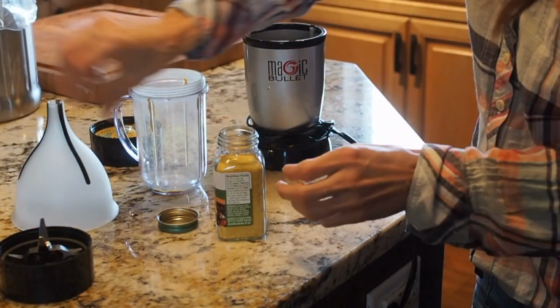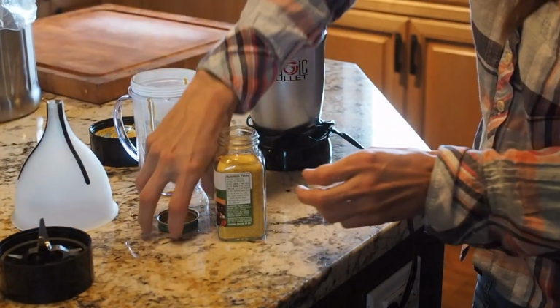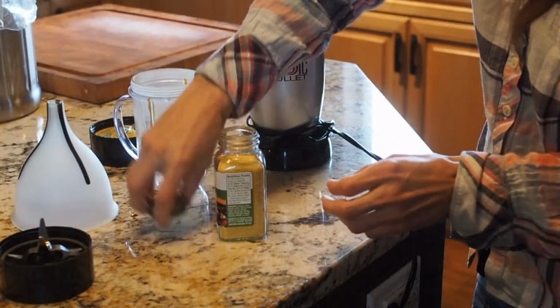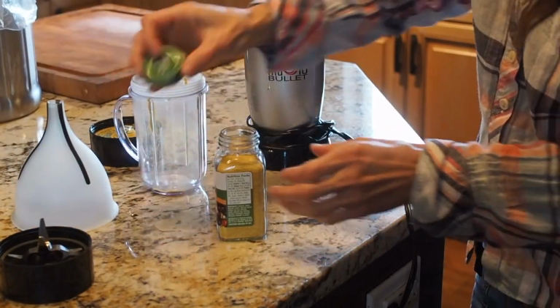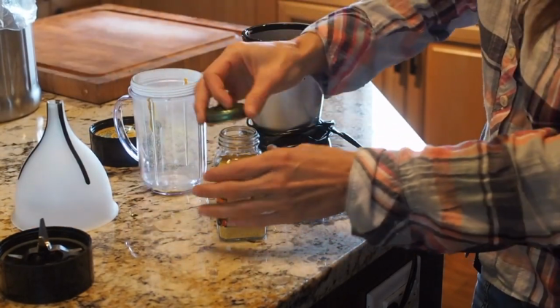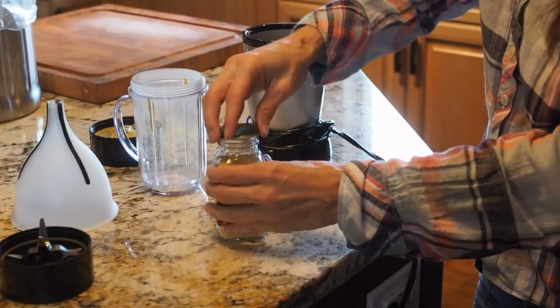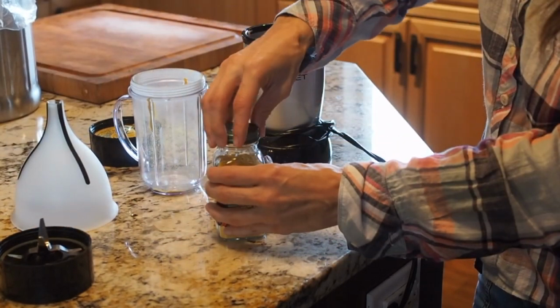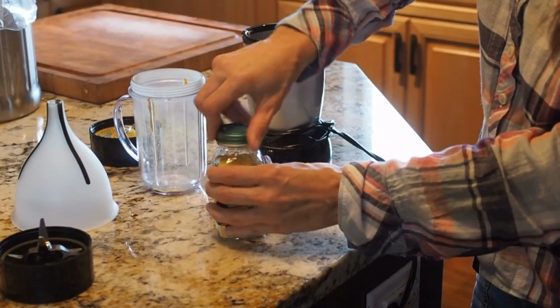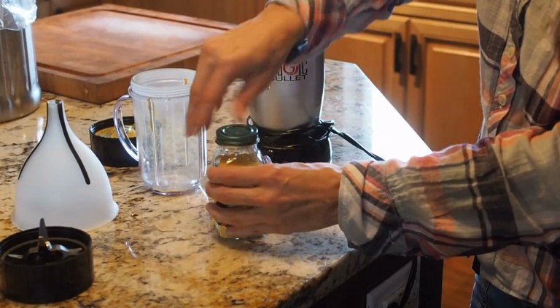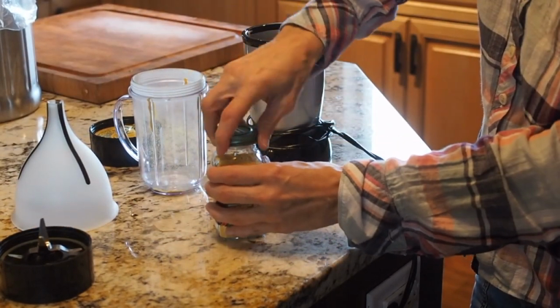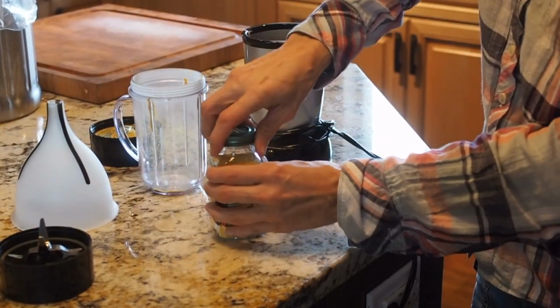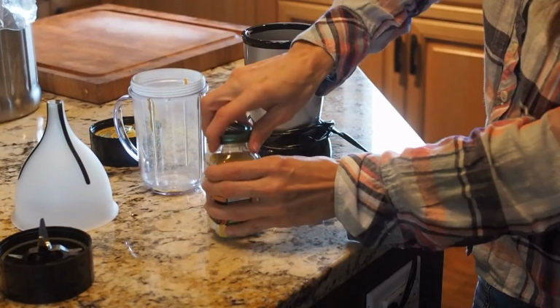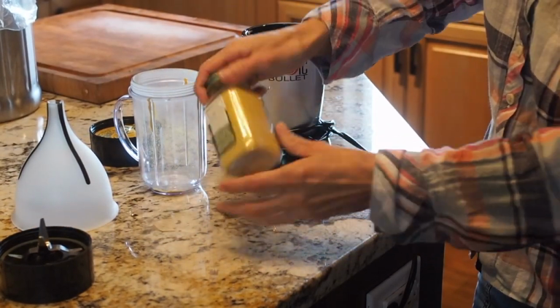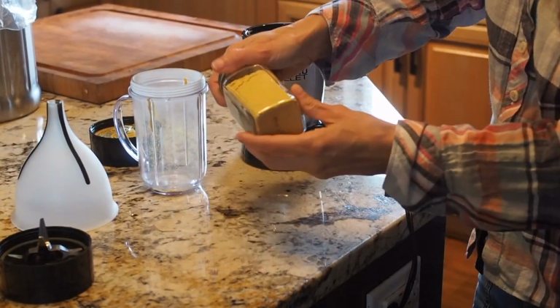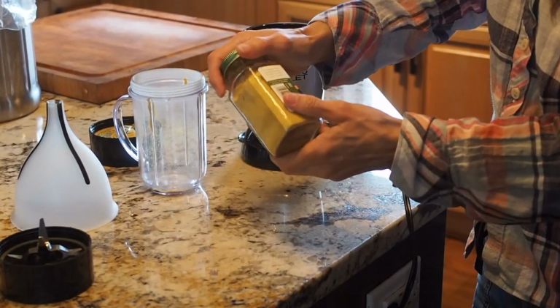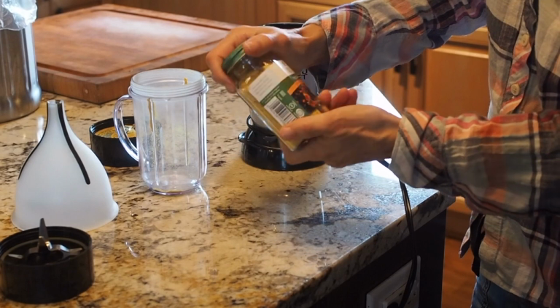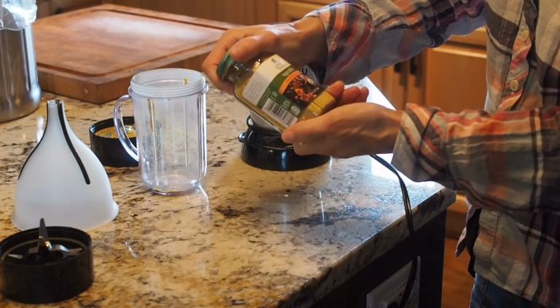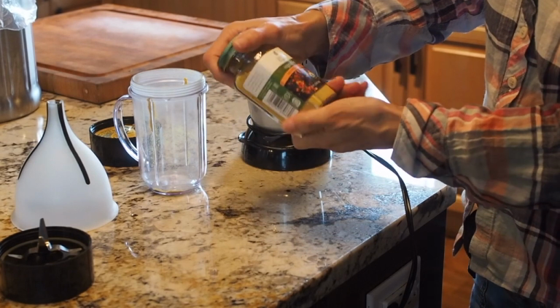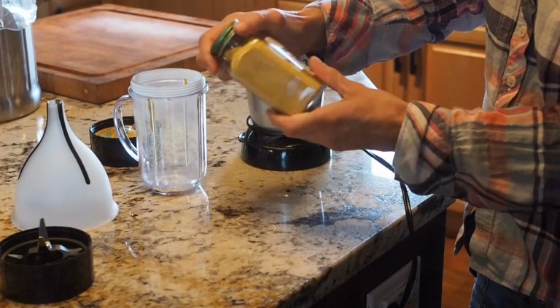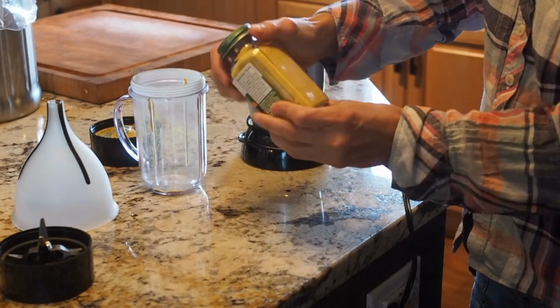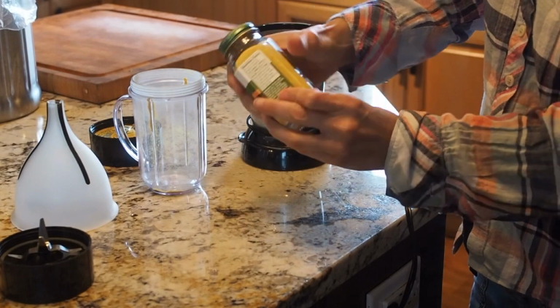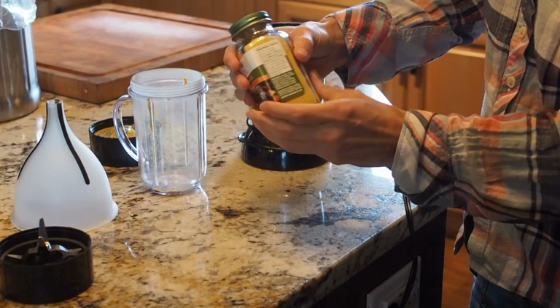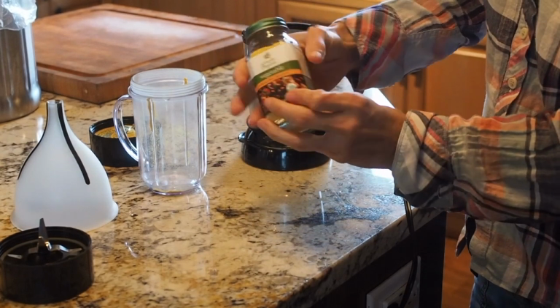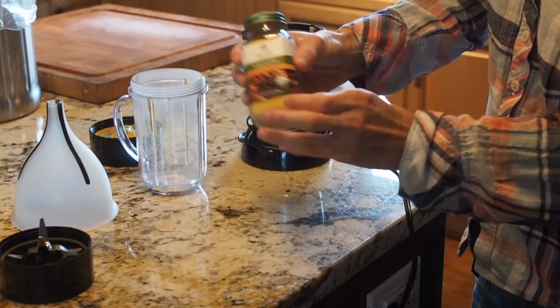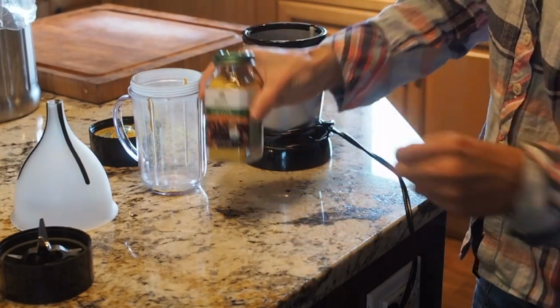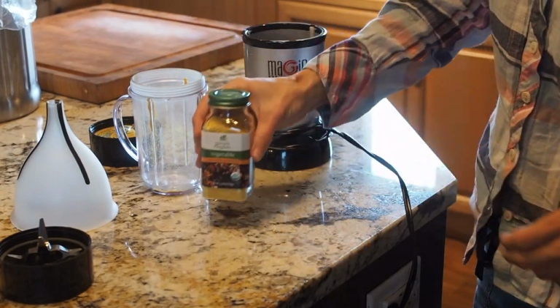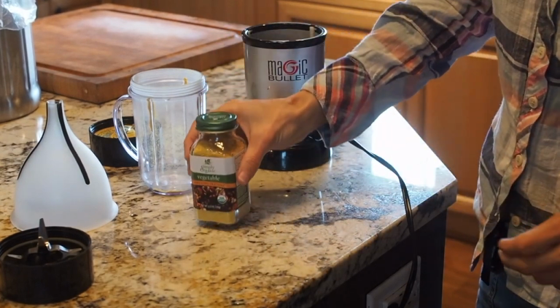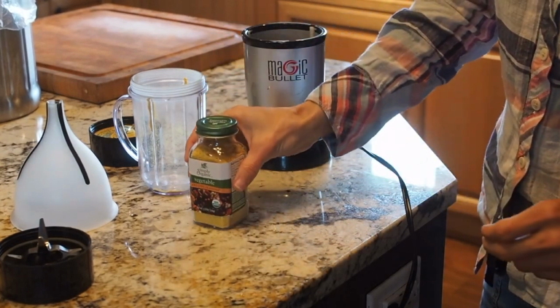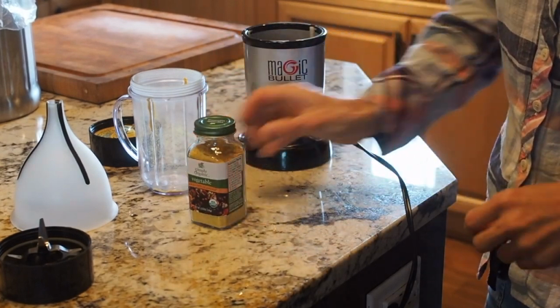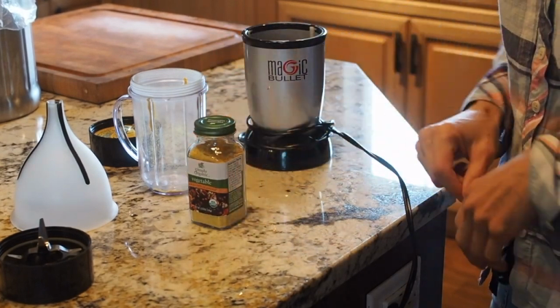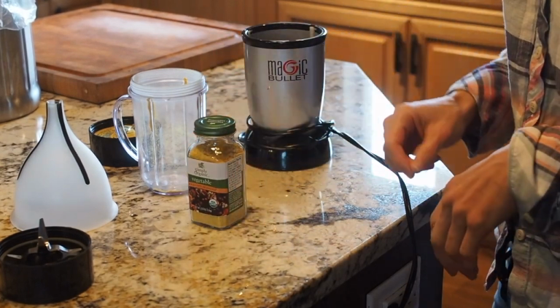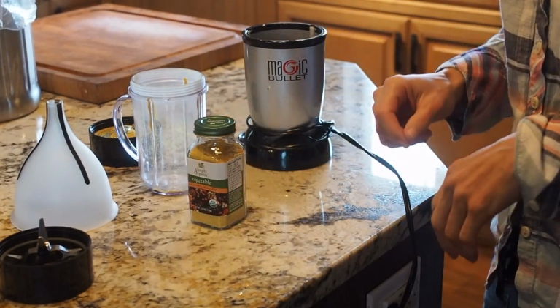And that's all there is to making your own chili powder. Thanks for watching.